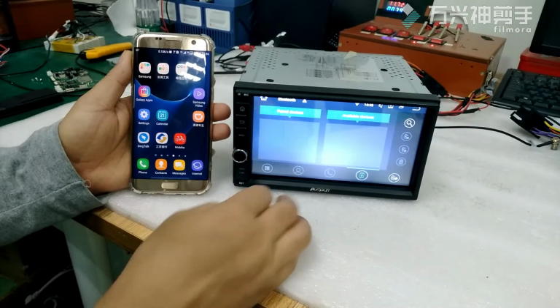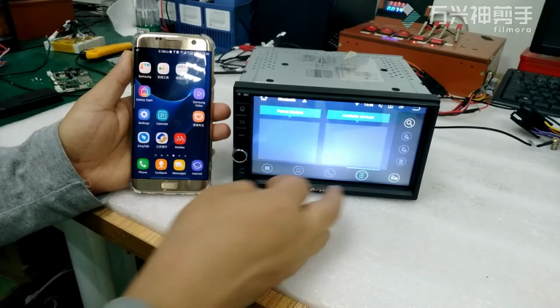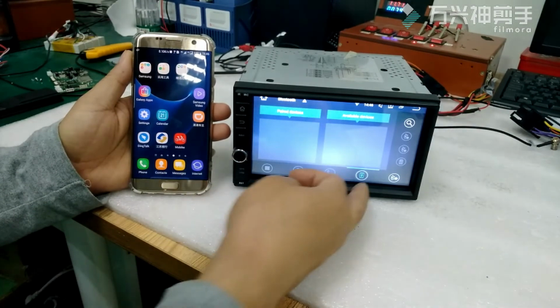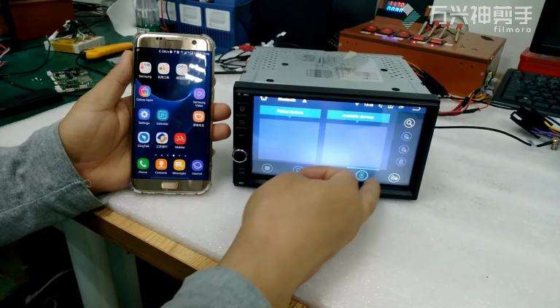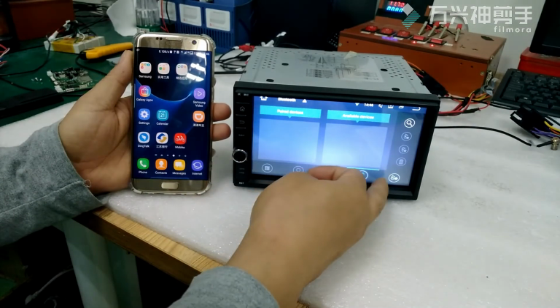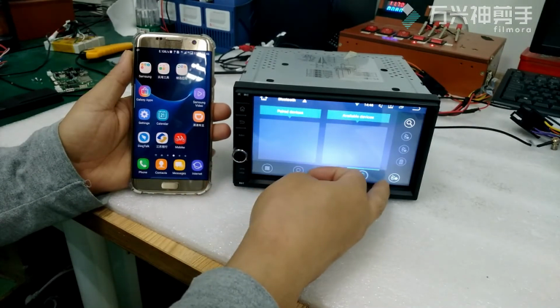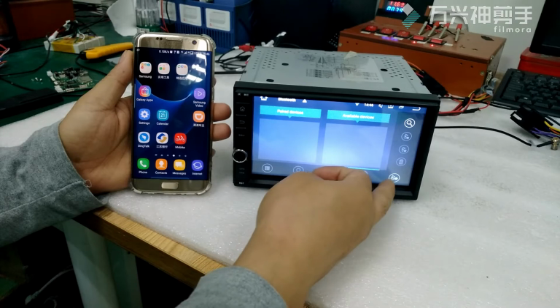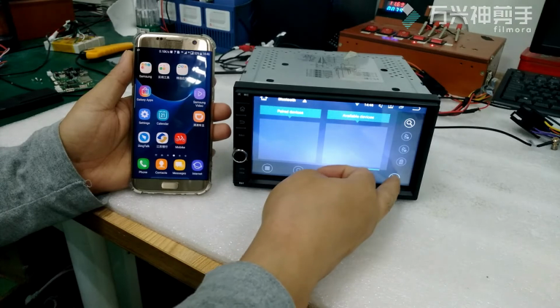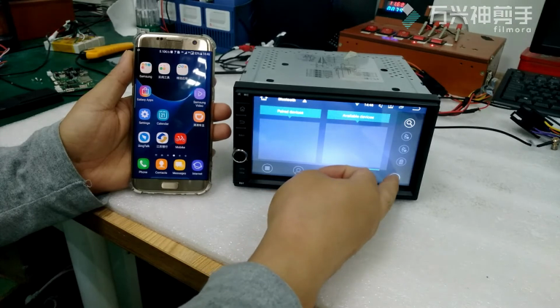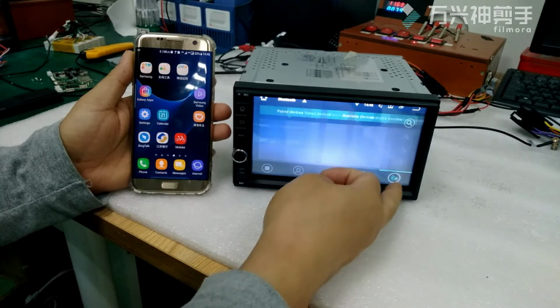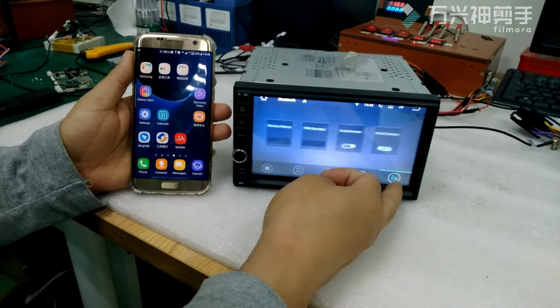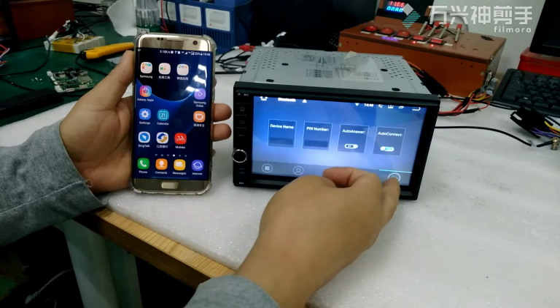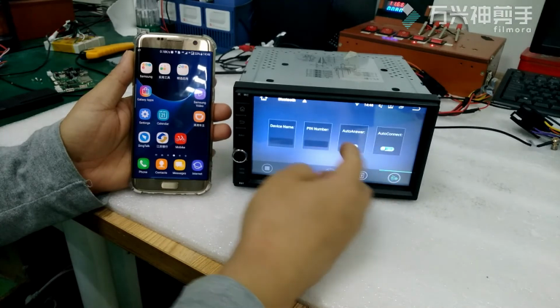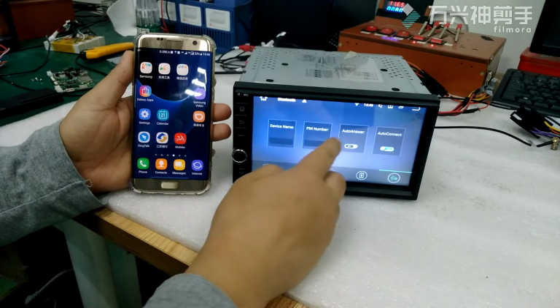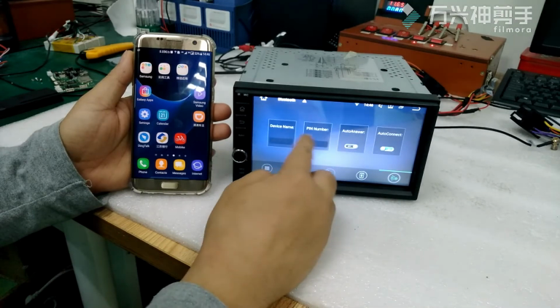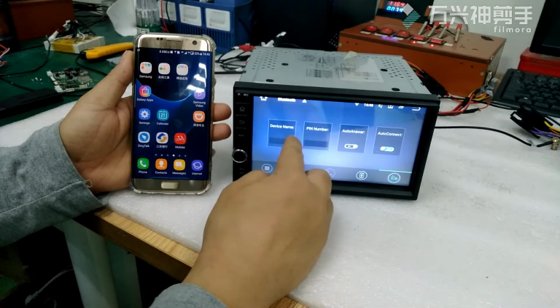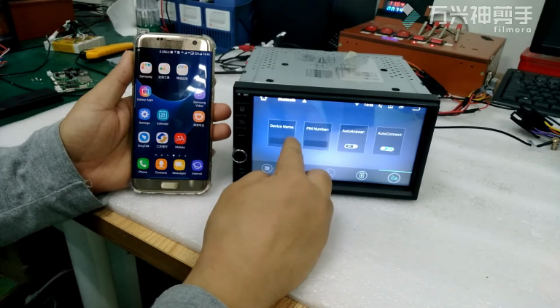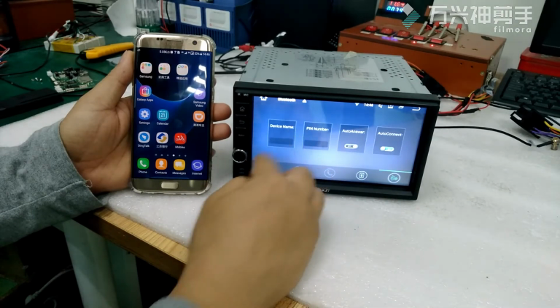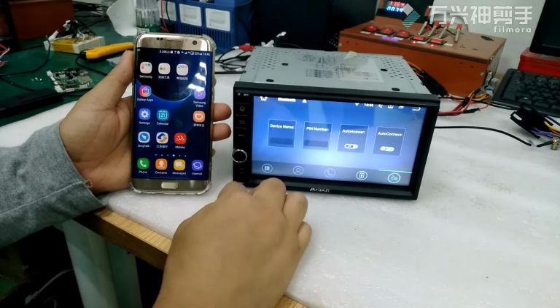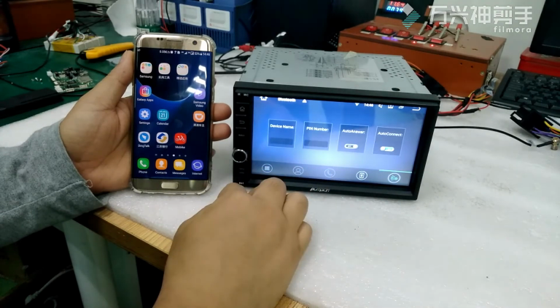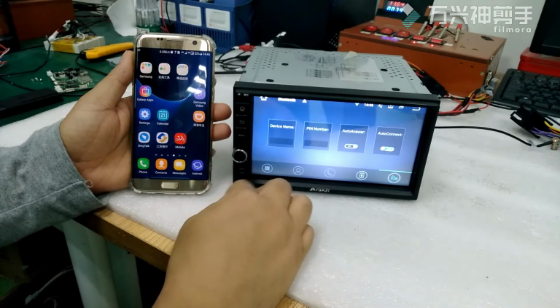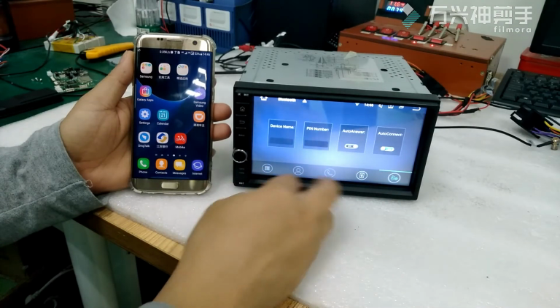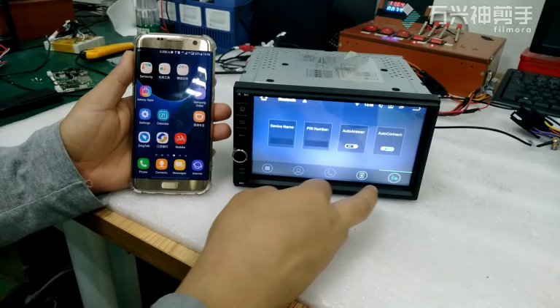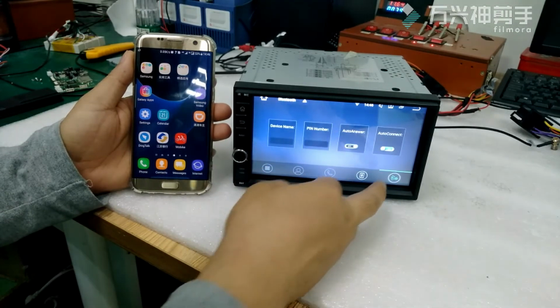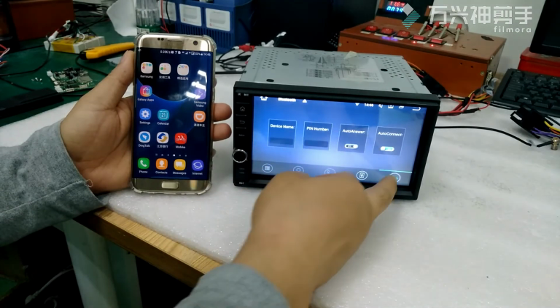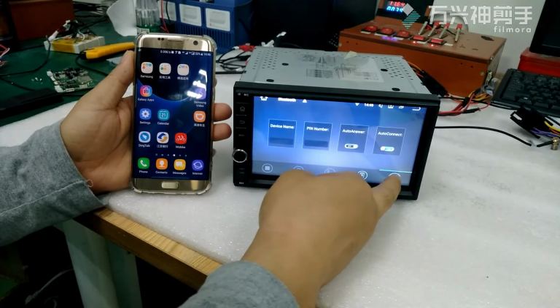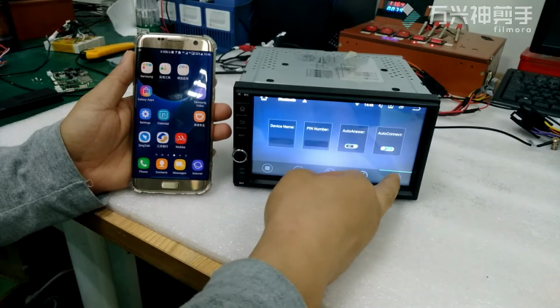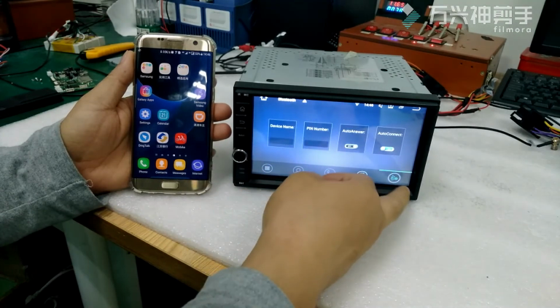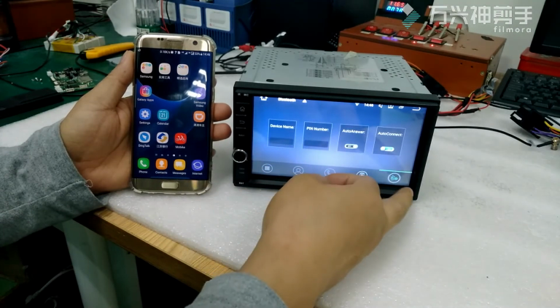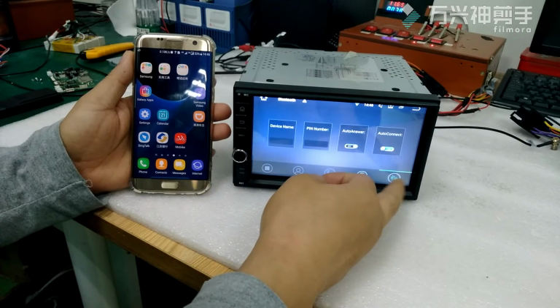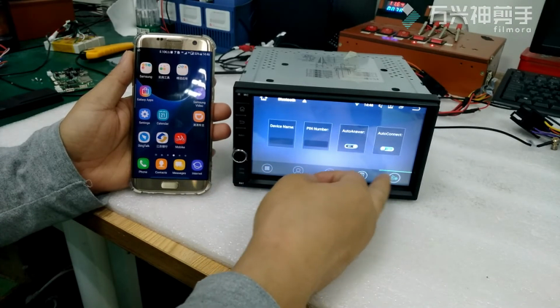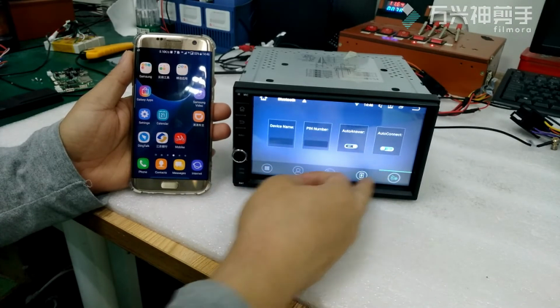Hi! Today we sought out some basic solutions for Bluetooth connection.